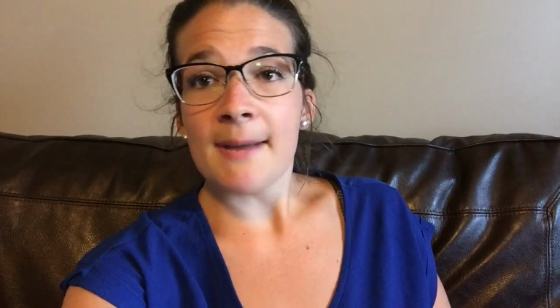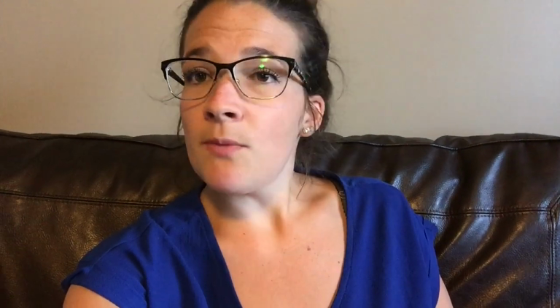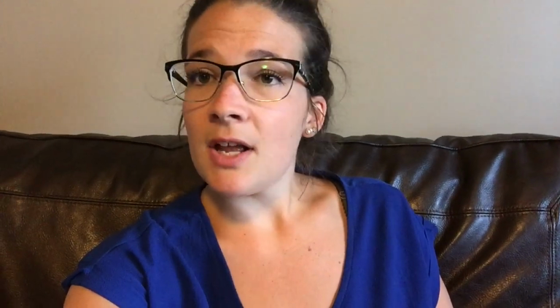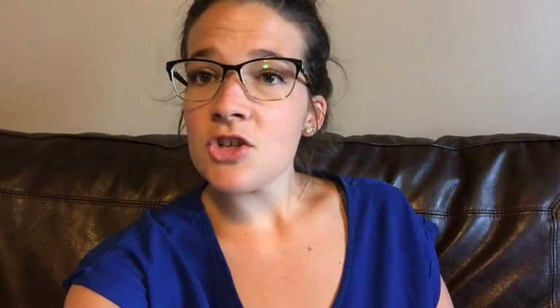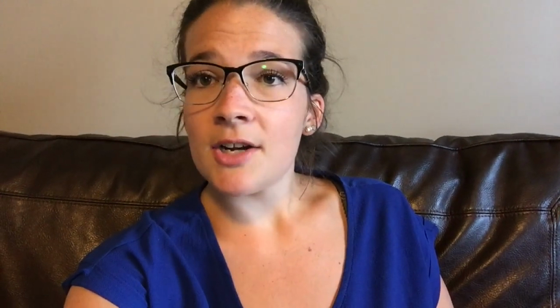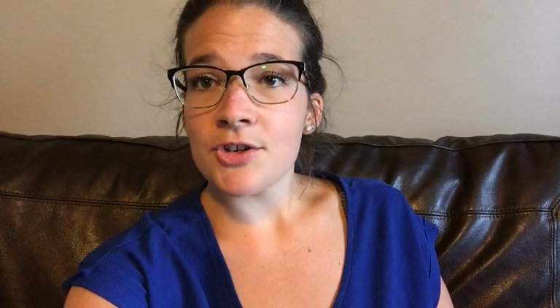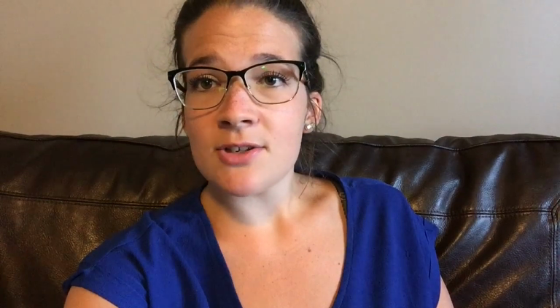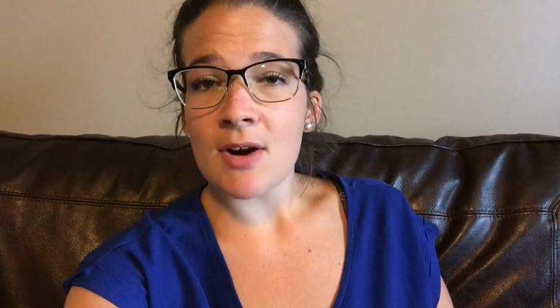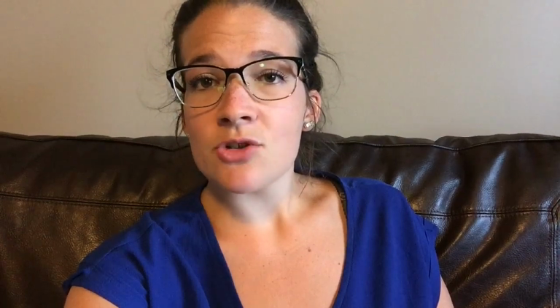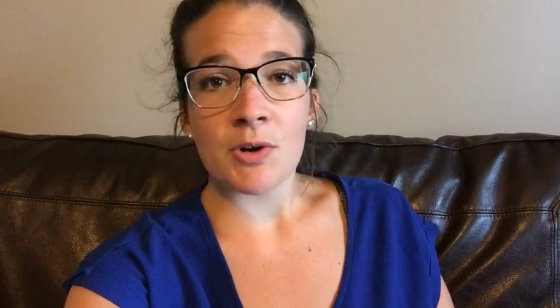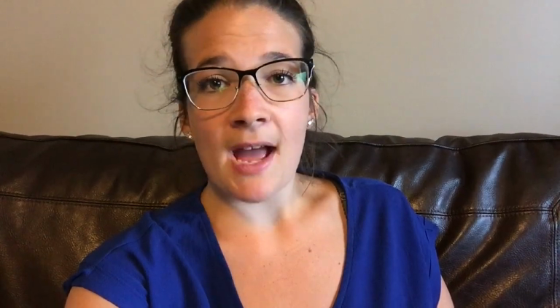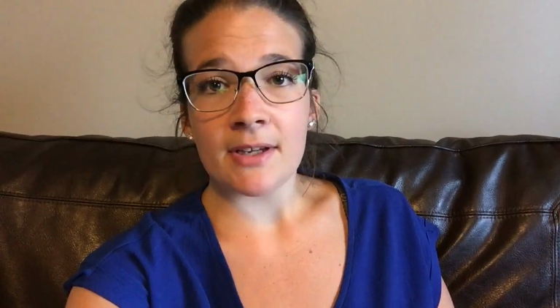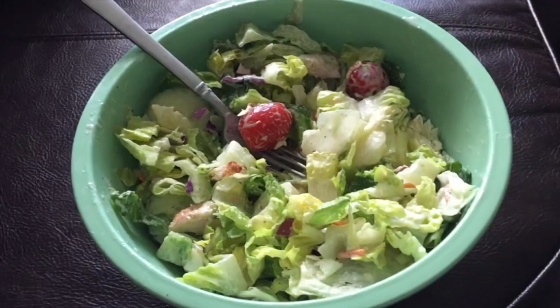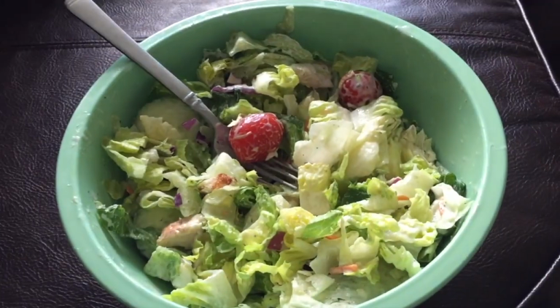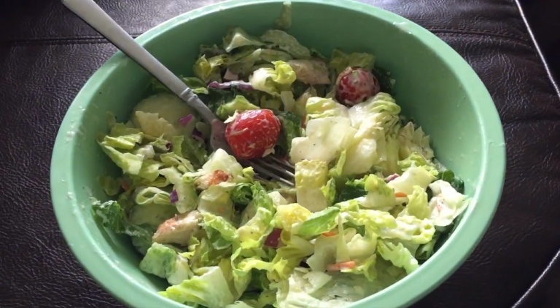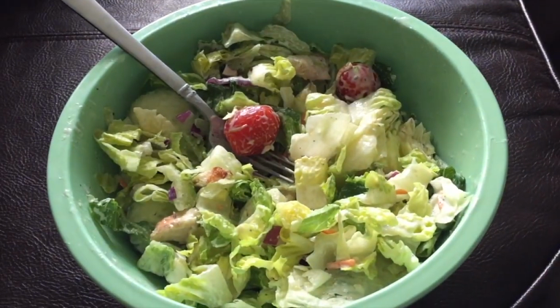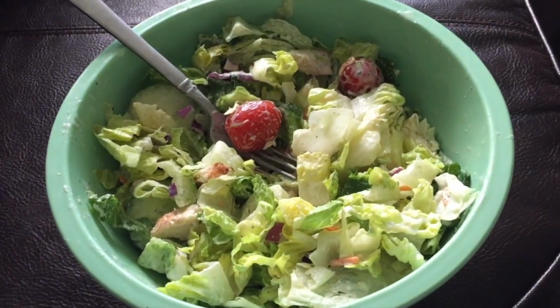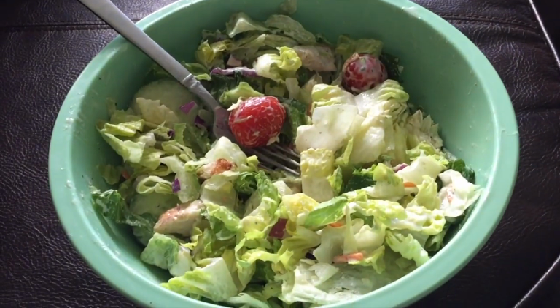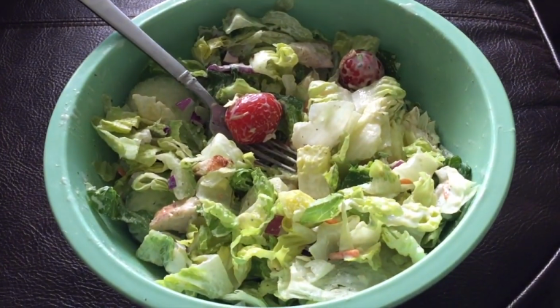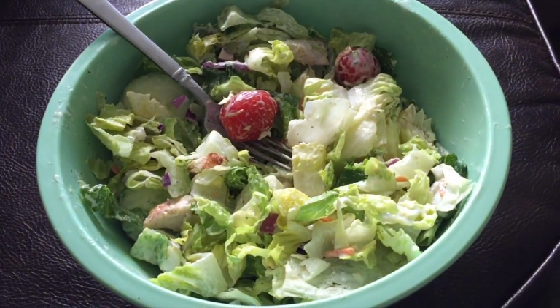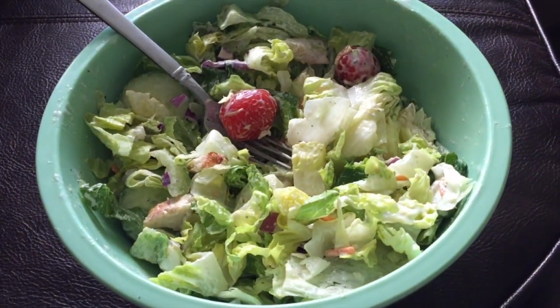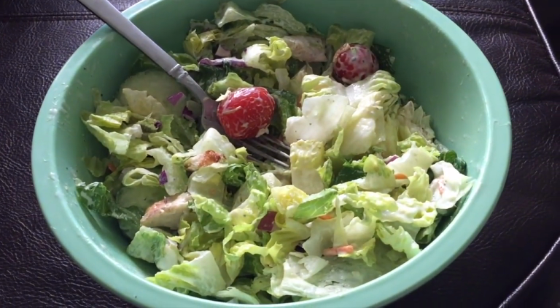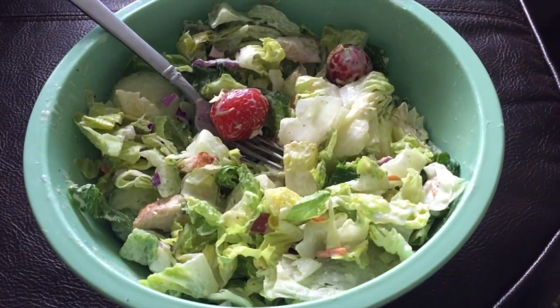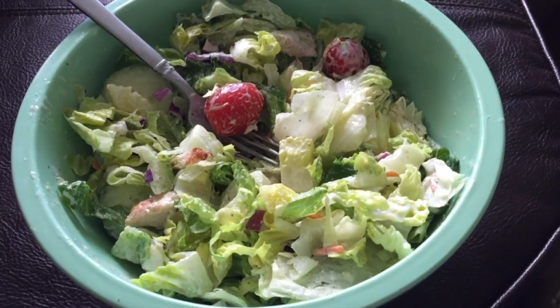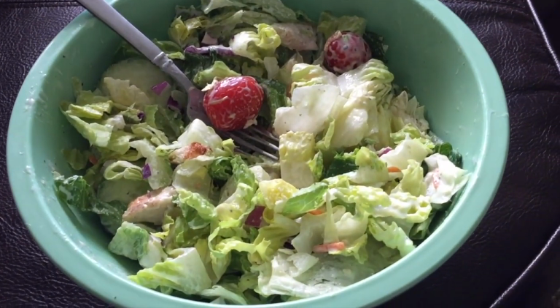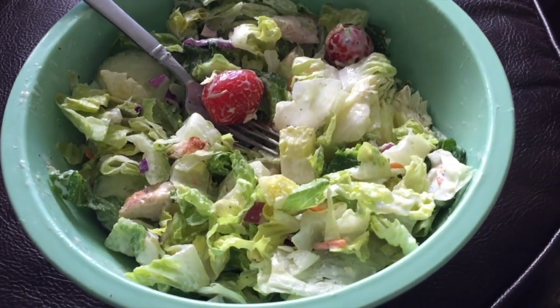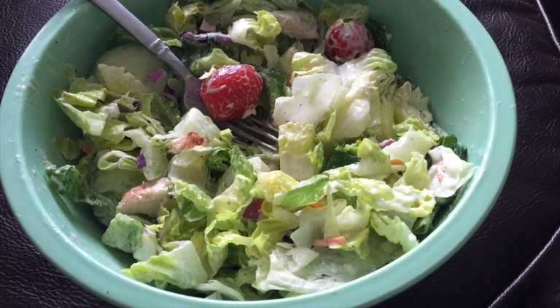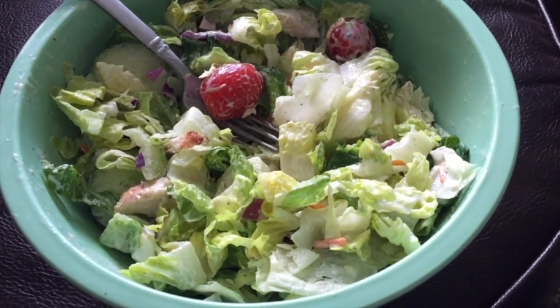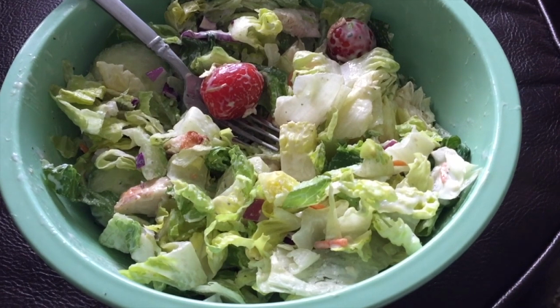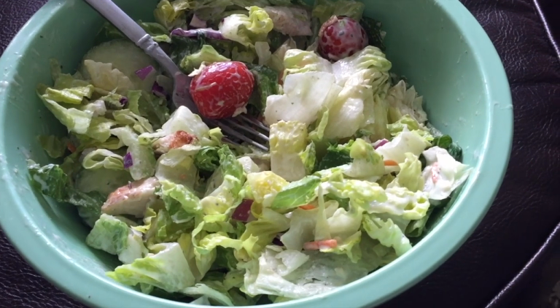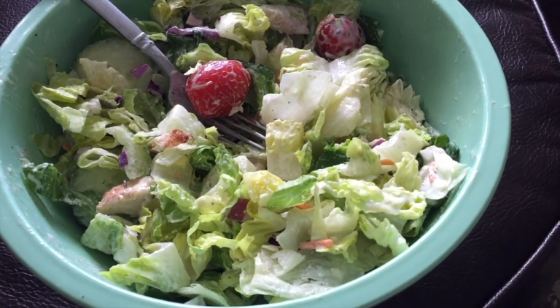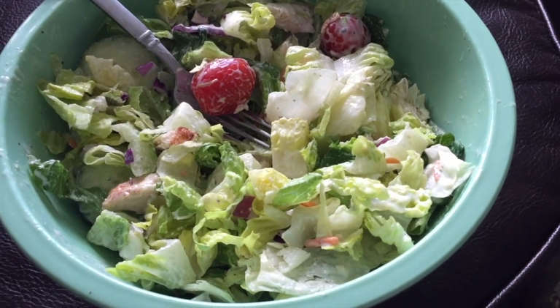I am home for lunch. I'm going to turn you guys around and show you what I'm having. All right guys, so here is lunch. I have a big salad. This is only five points.